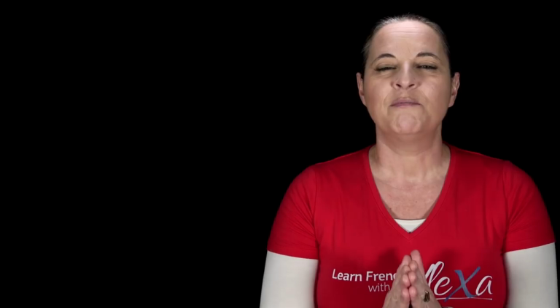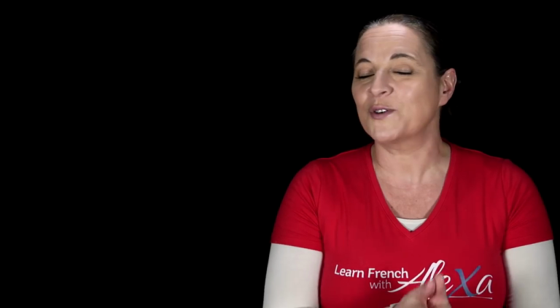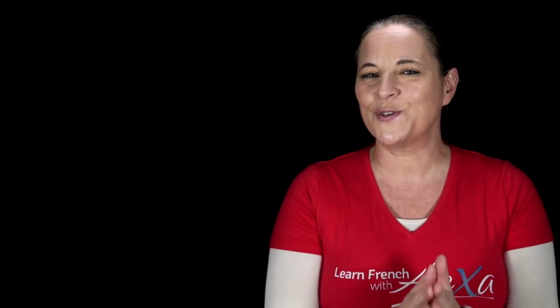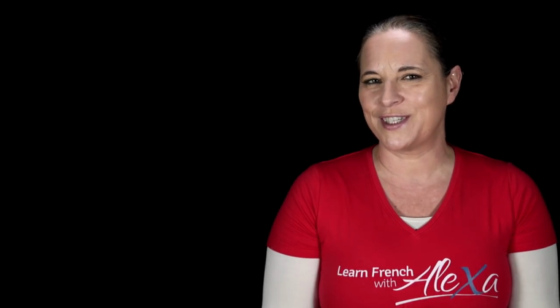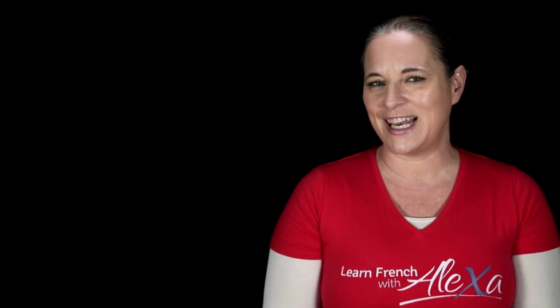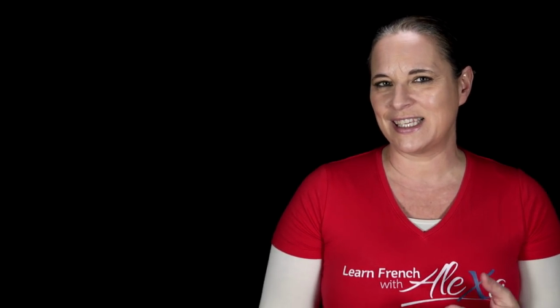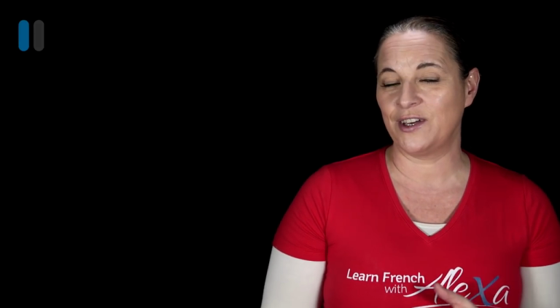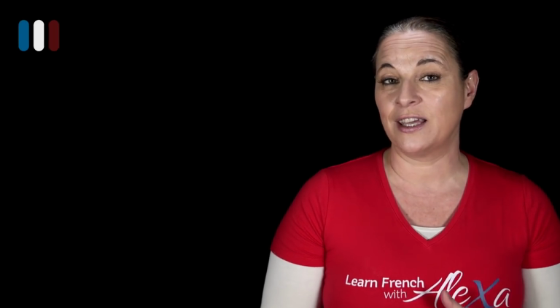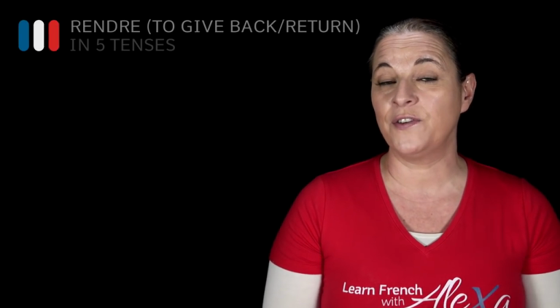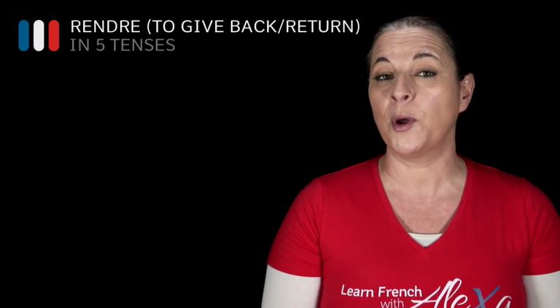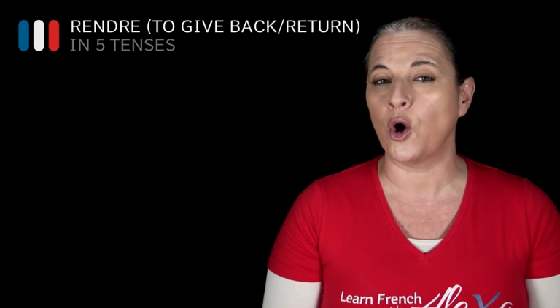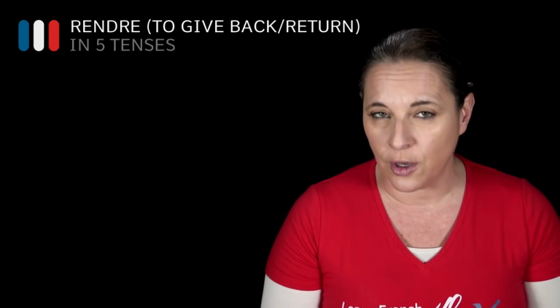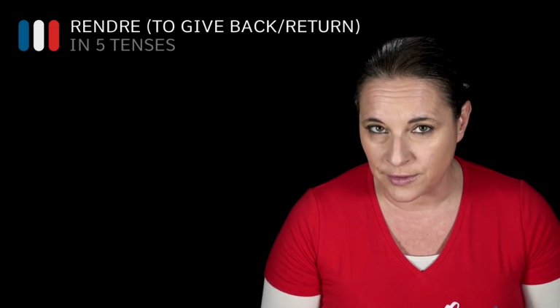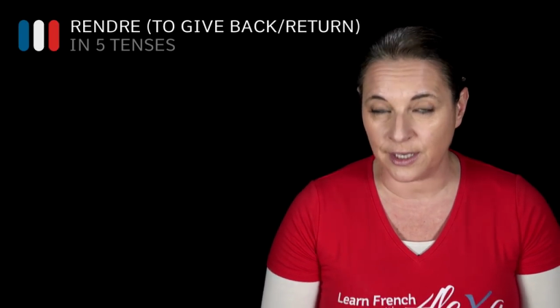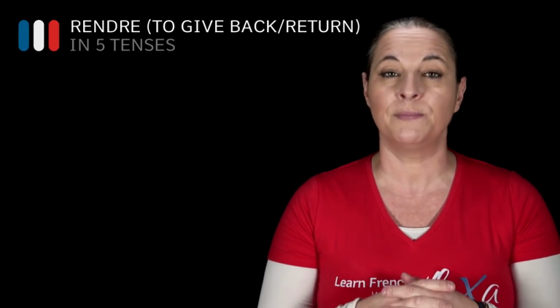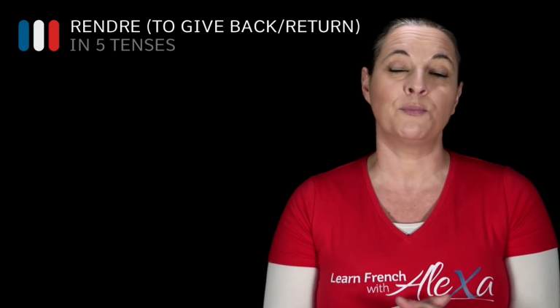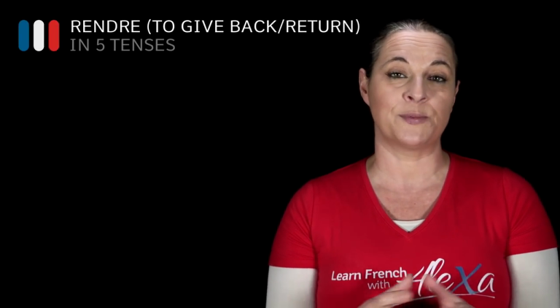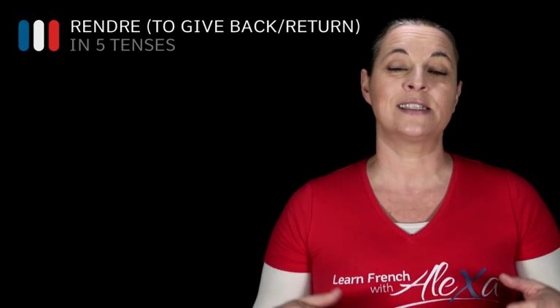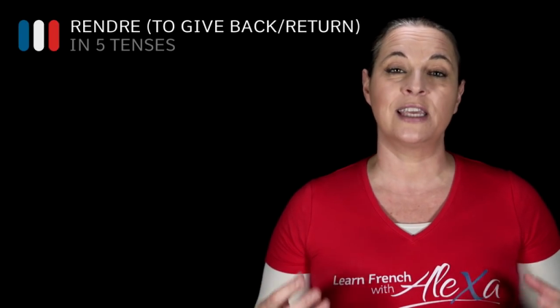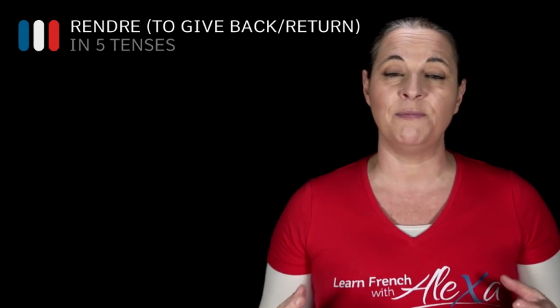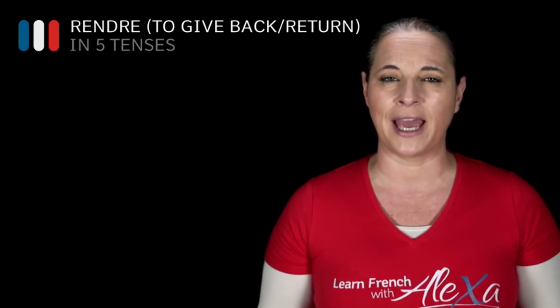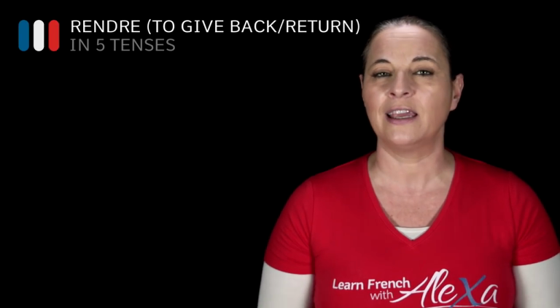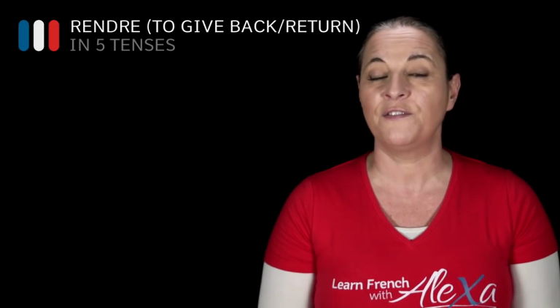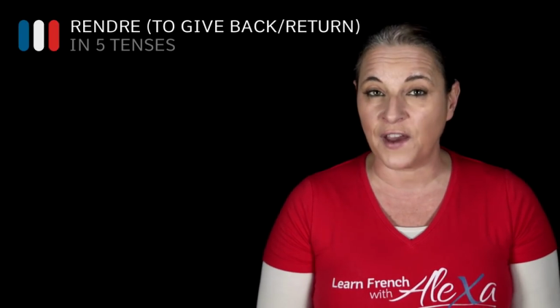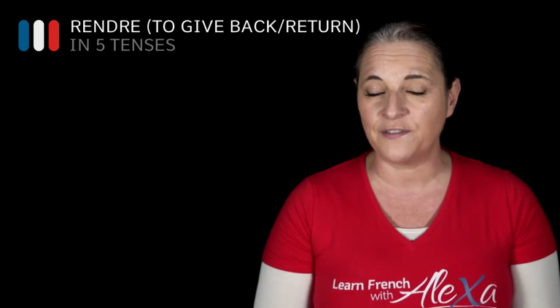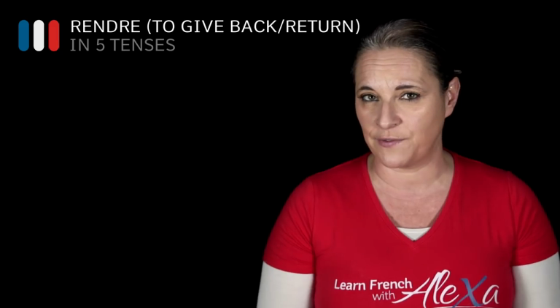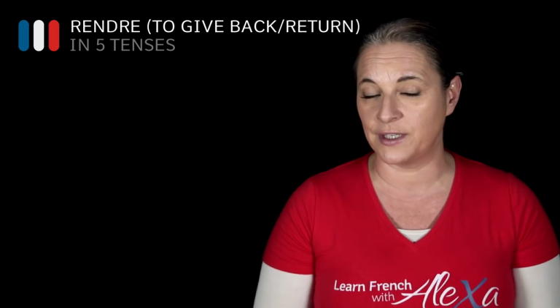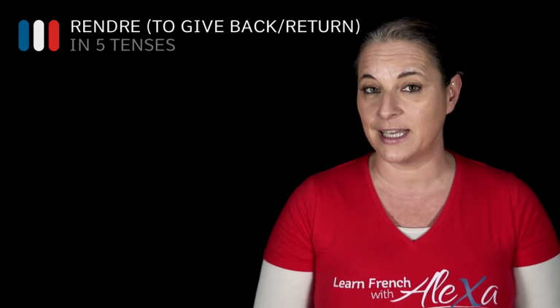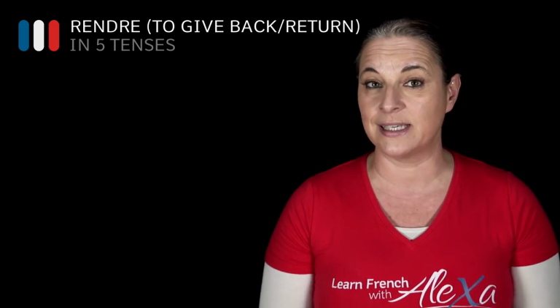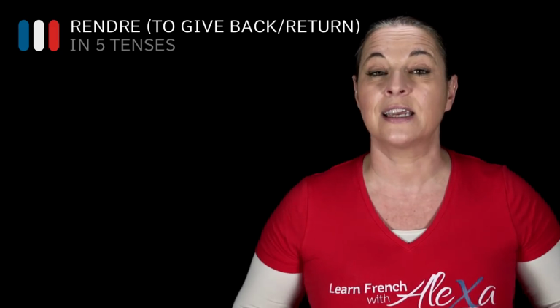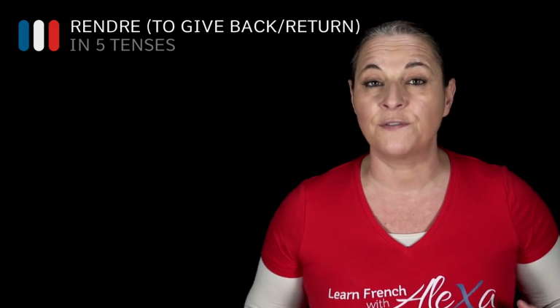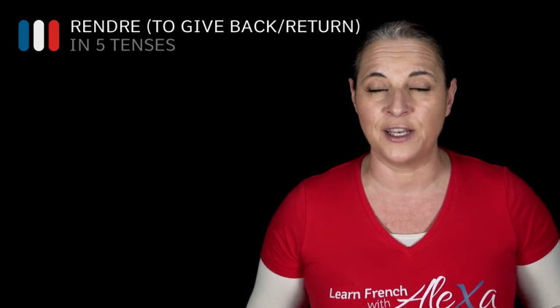Bonjour! Today, let's have a look at the verb rendre, which means to give back, in five different tenses in French.